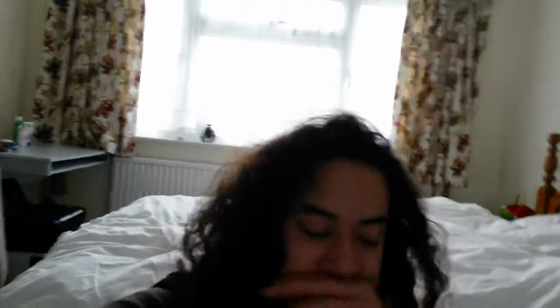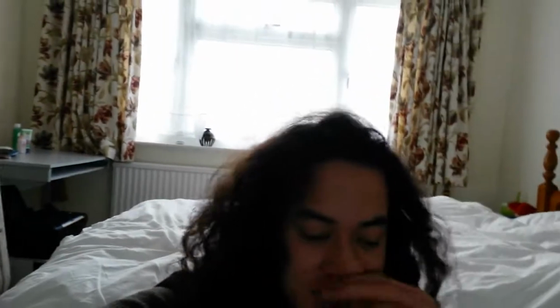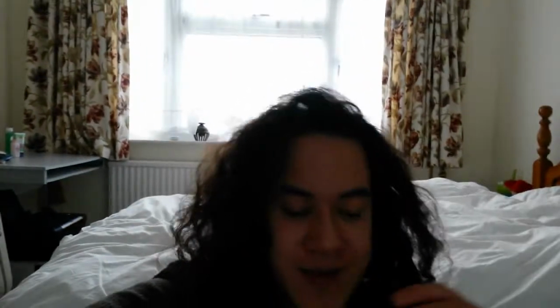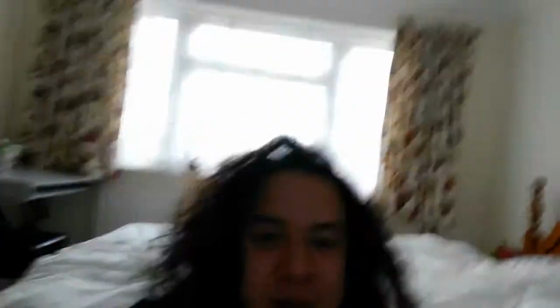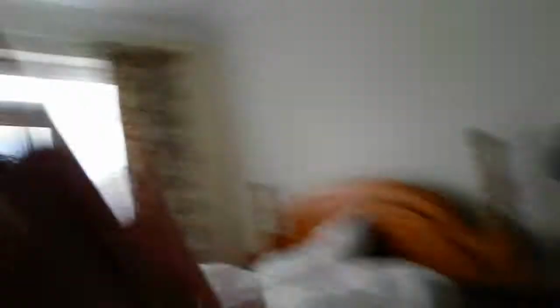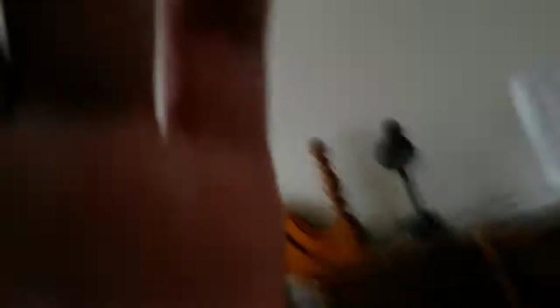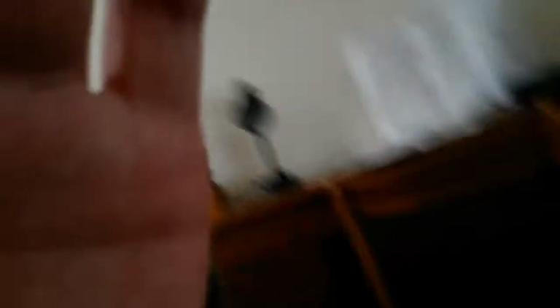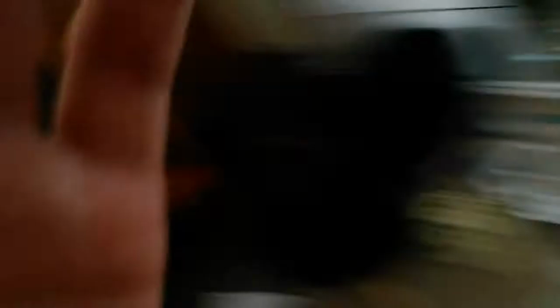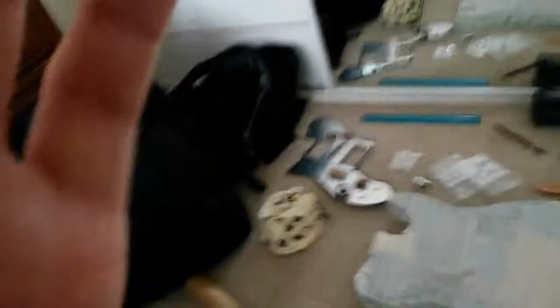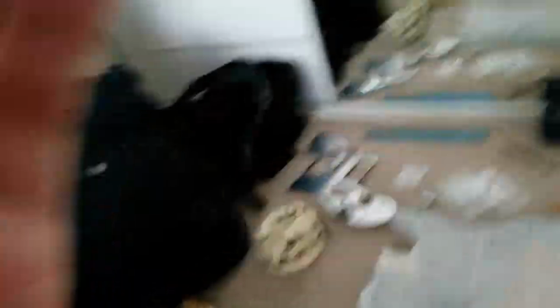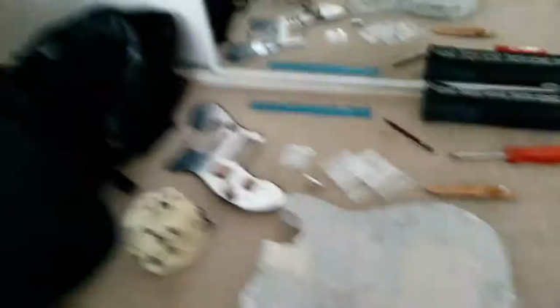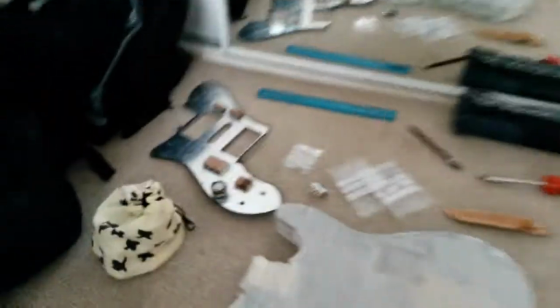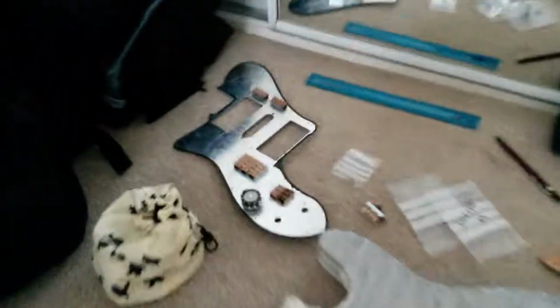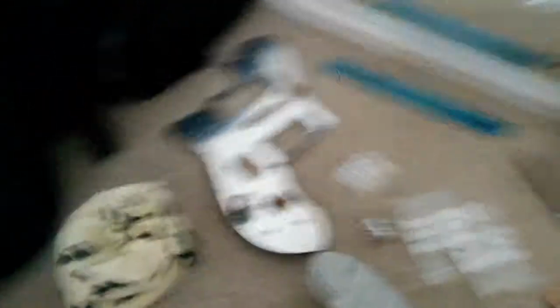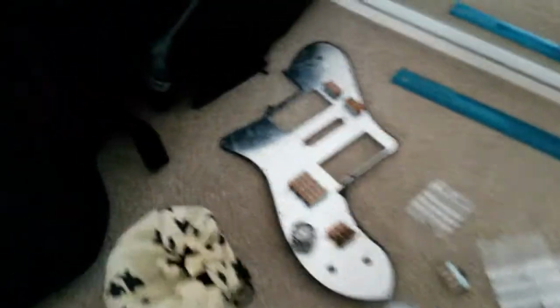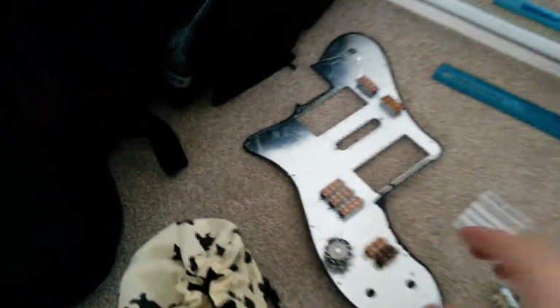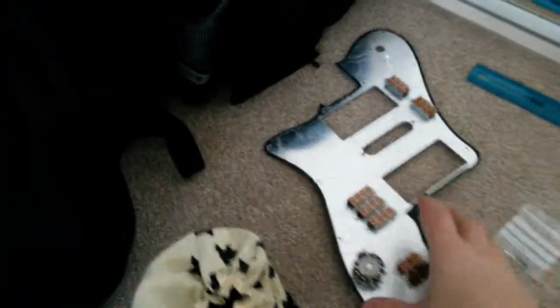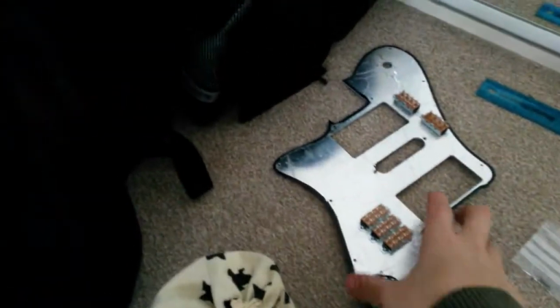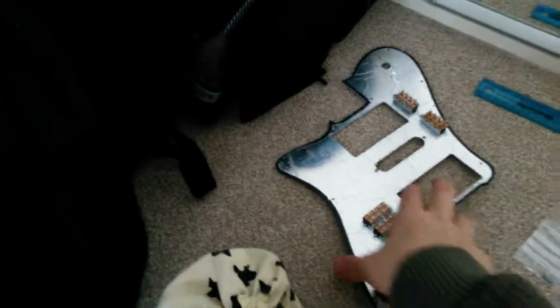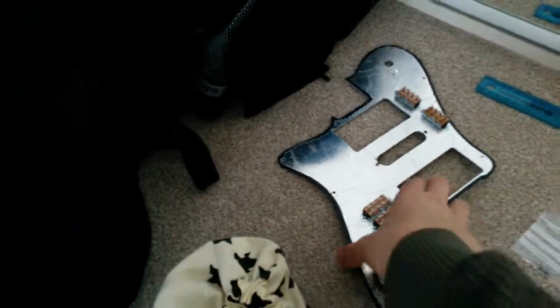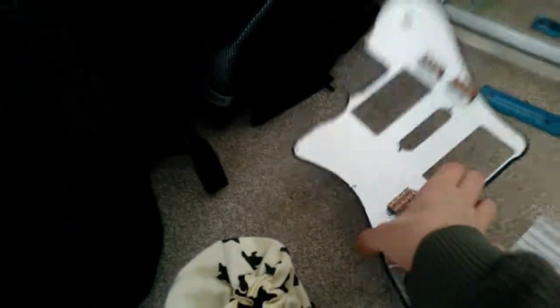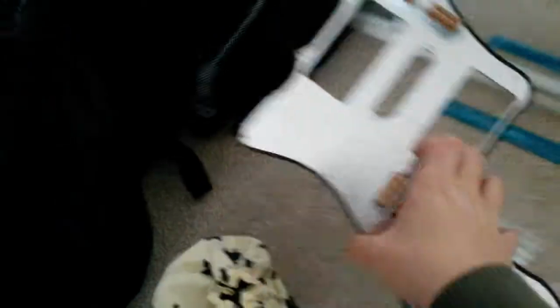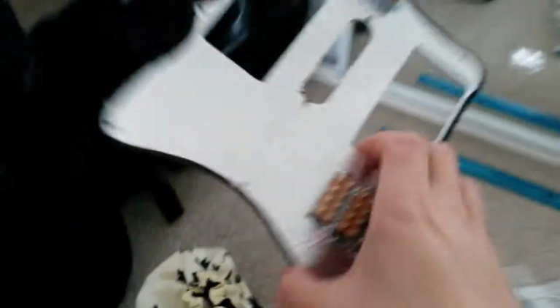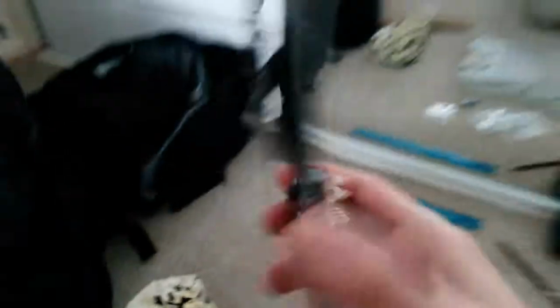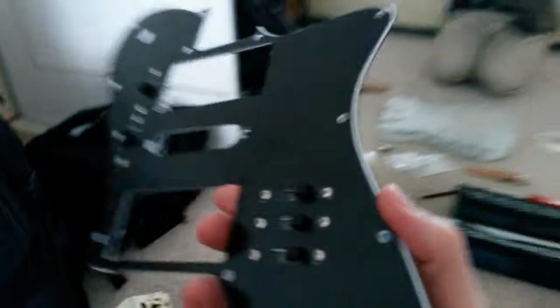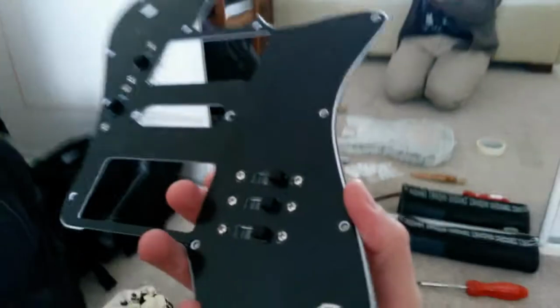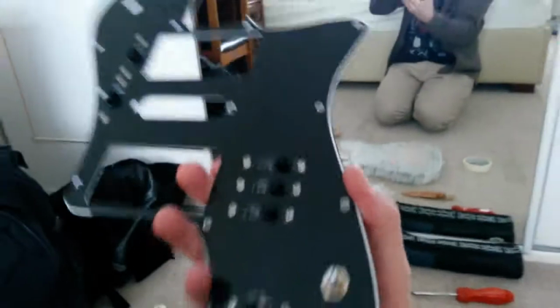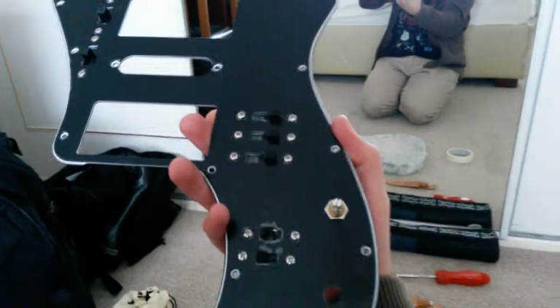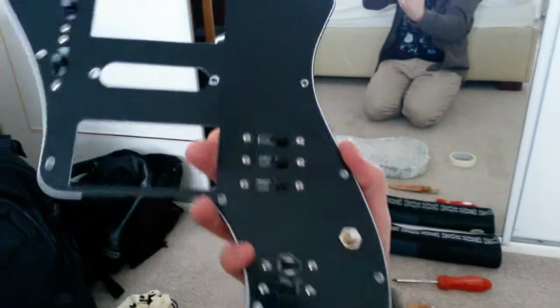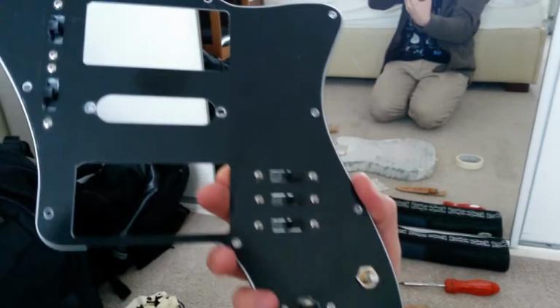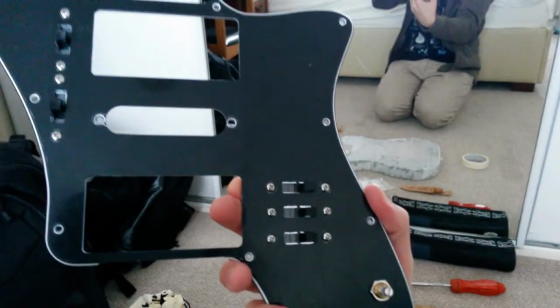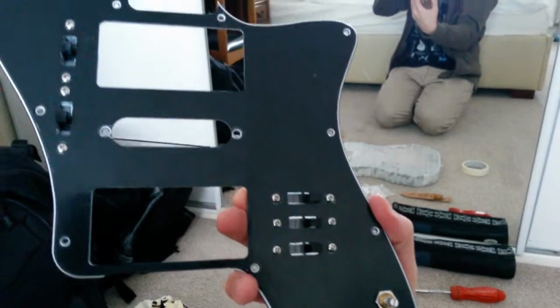Yesterday we did the pickguard, which is looking nice and I've mounted stuff.